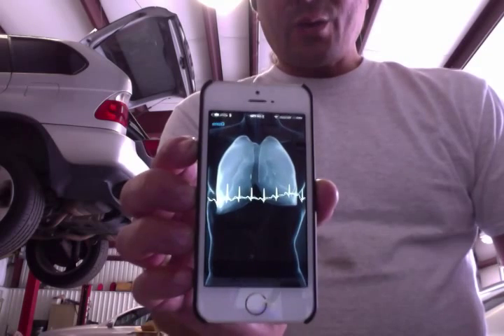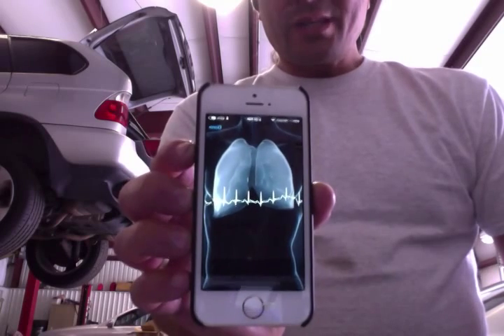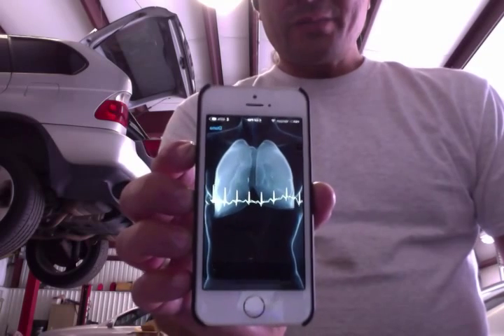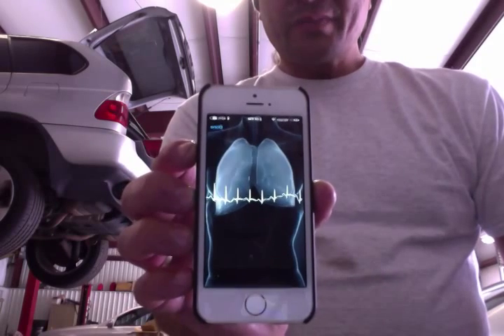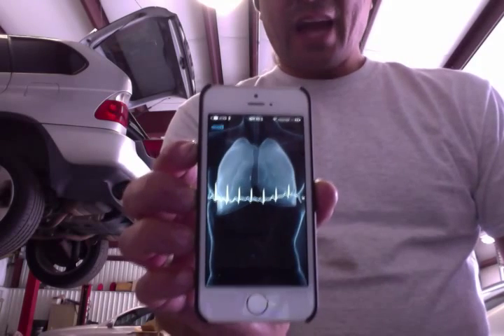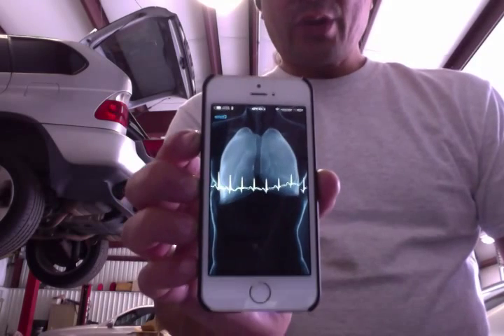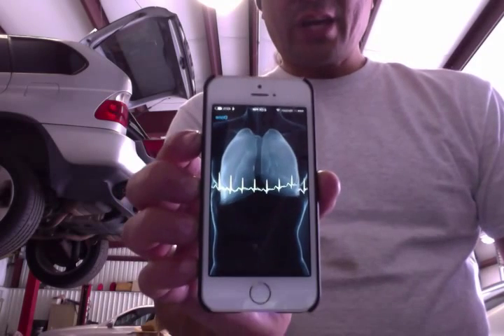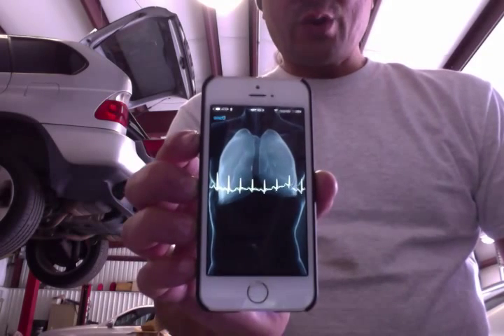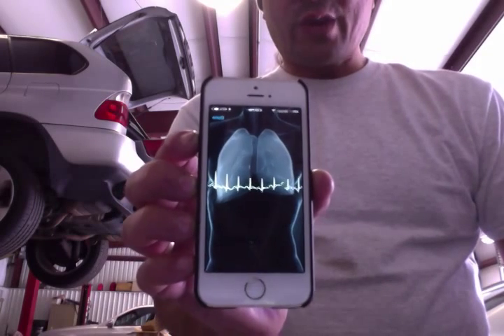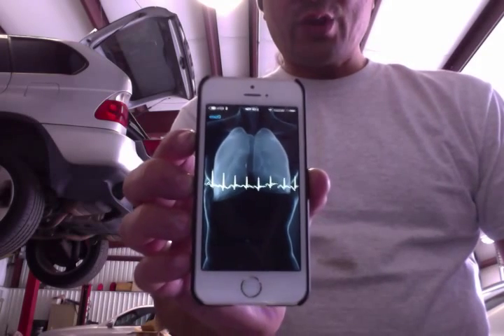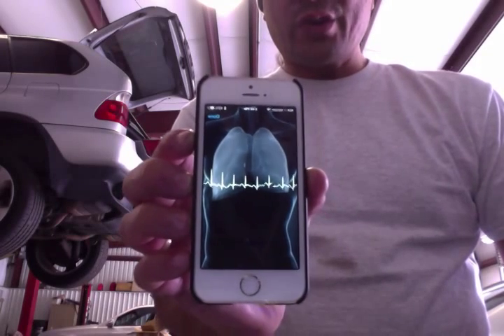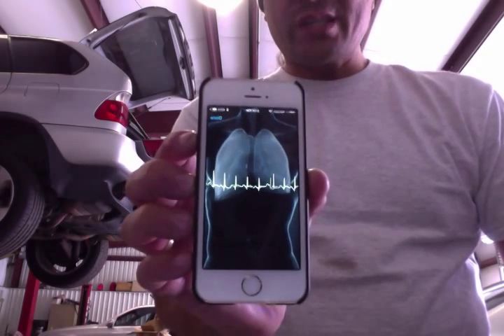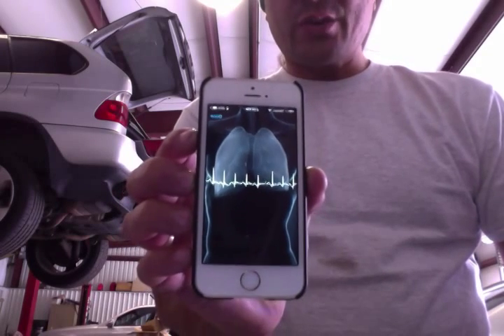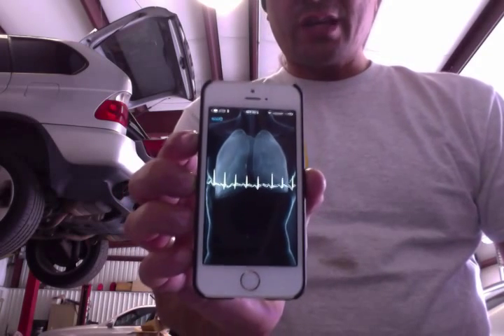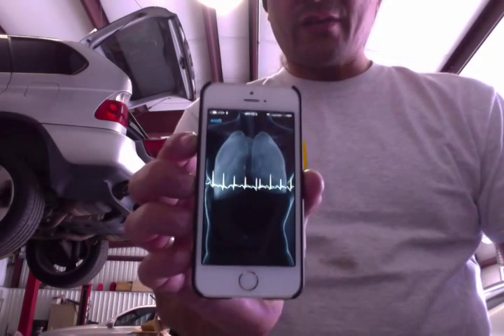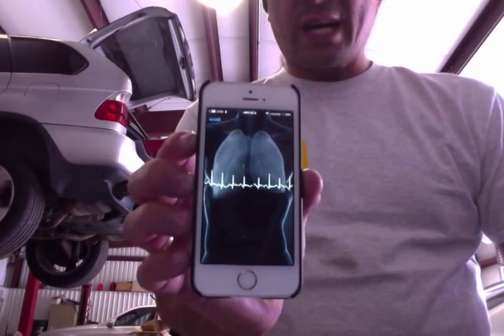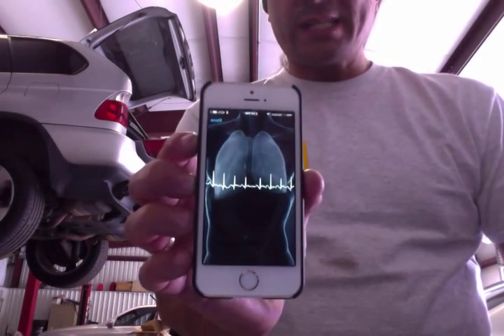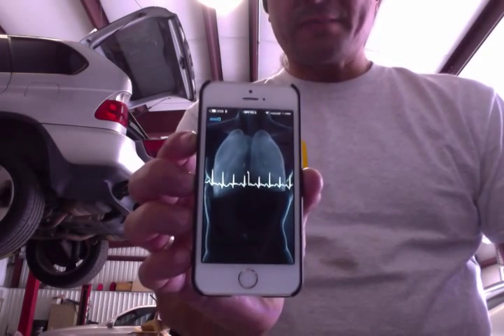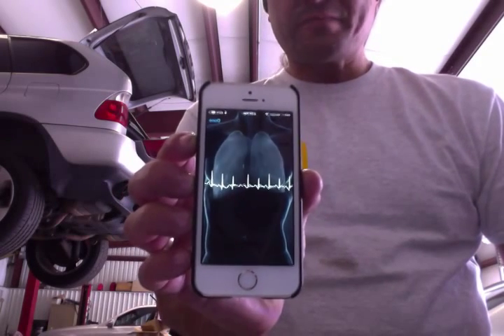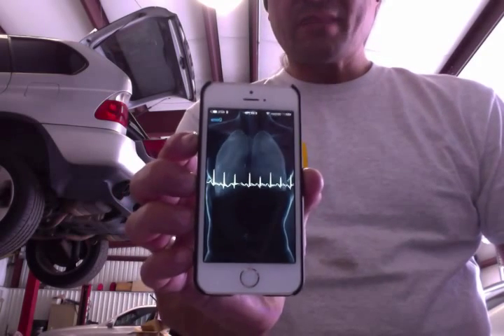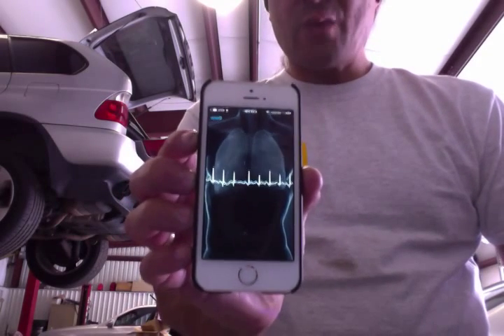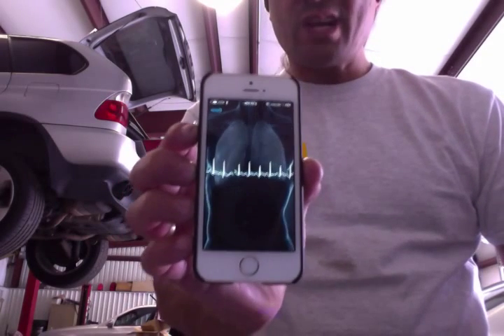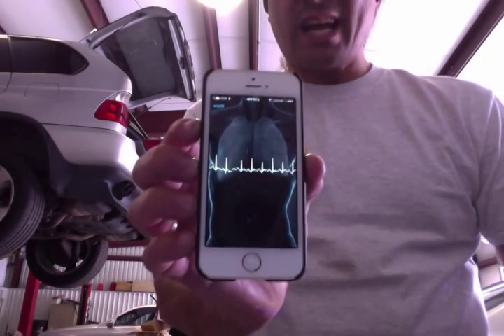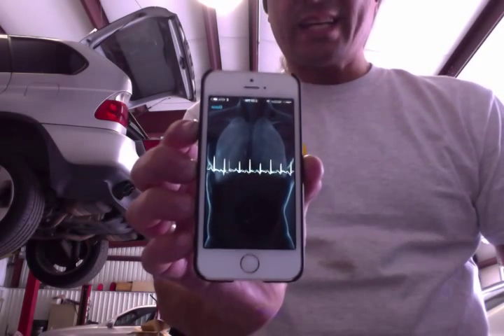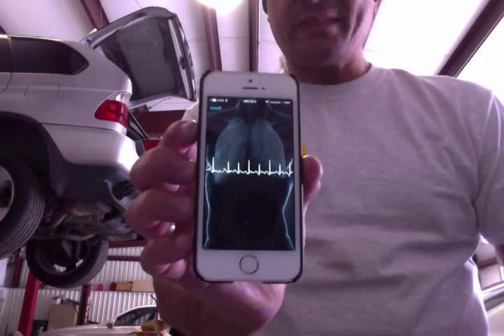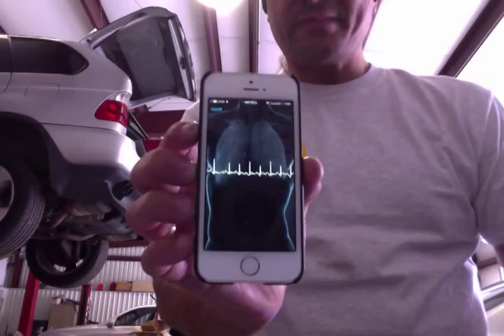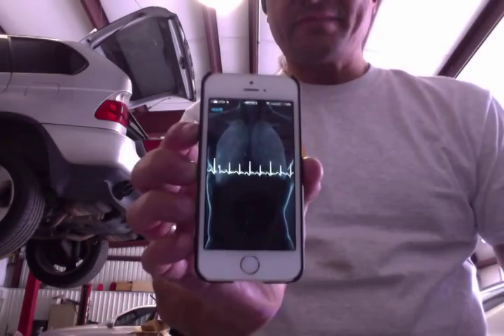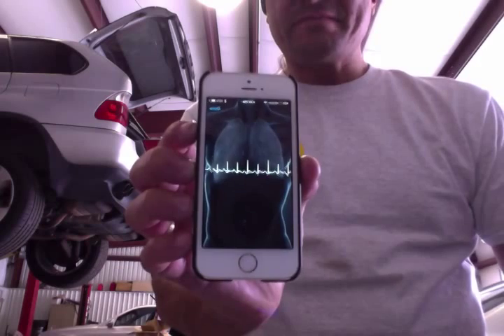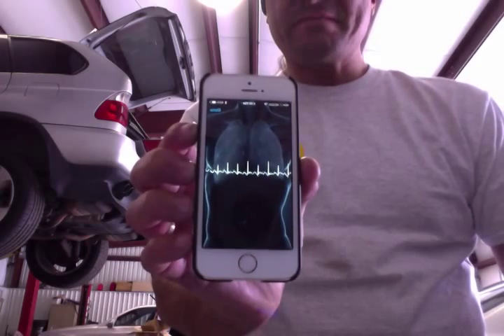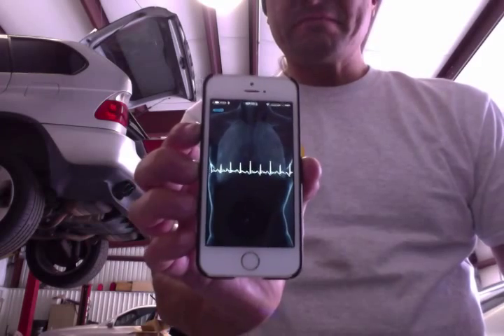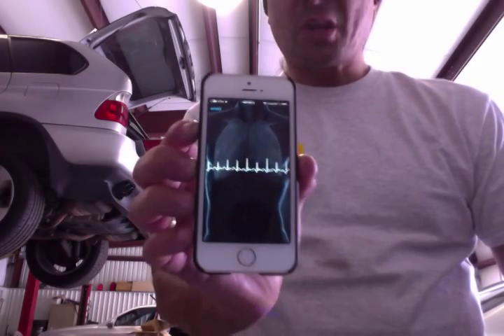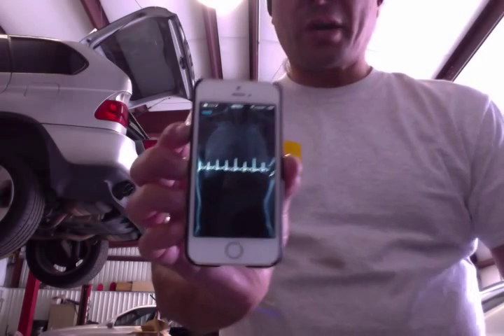Anyways, I thought I'd give you a review on this little neat device. I'm really liking it.